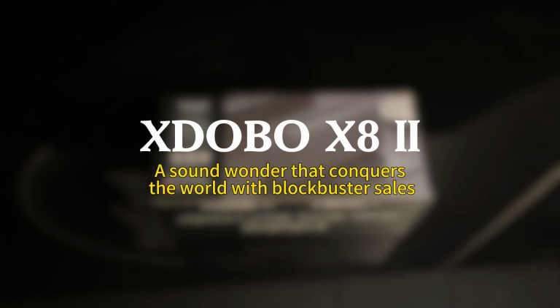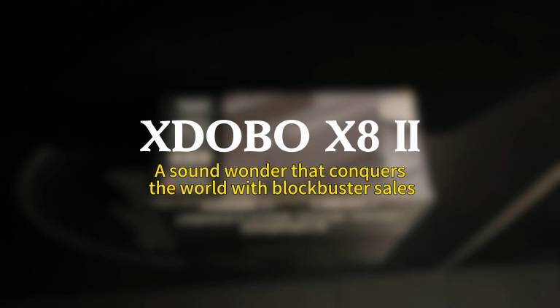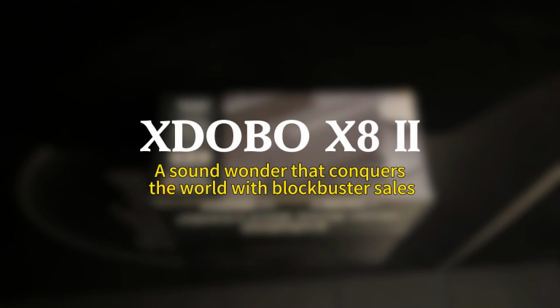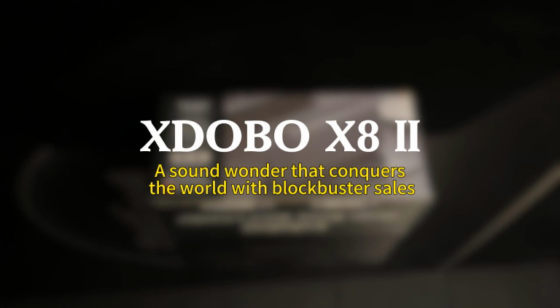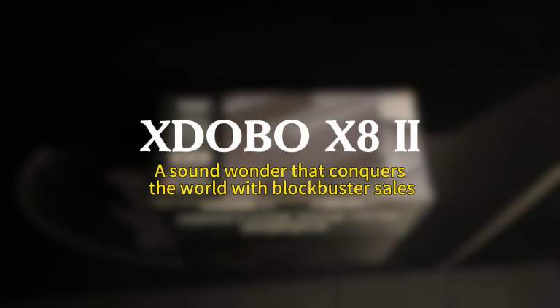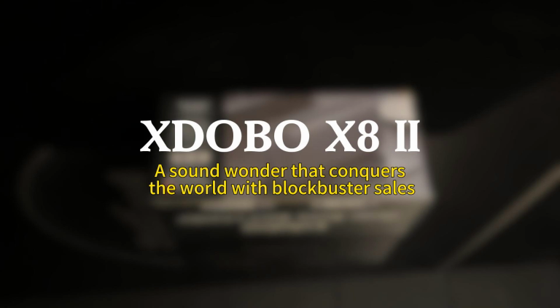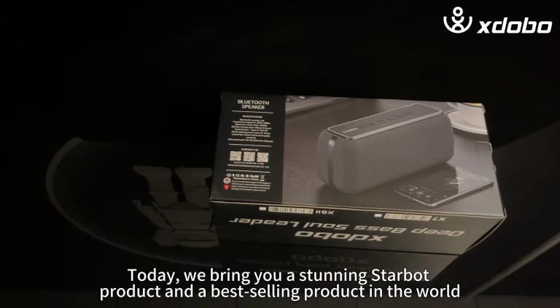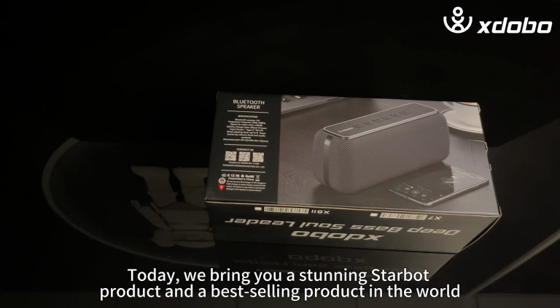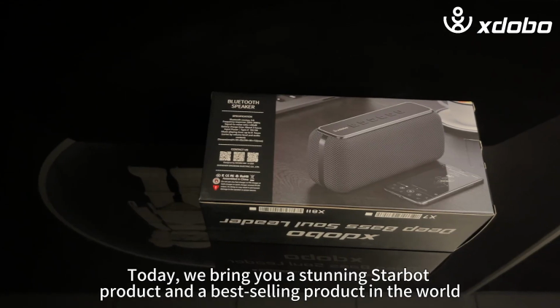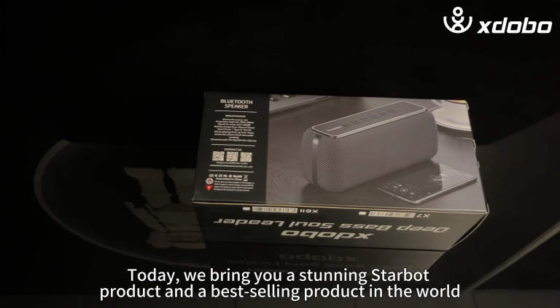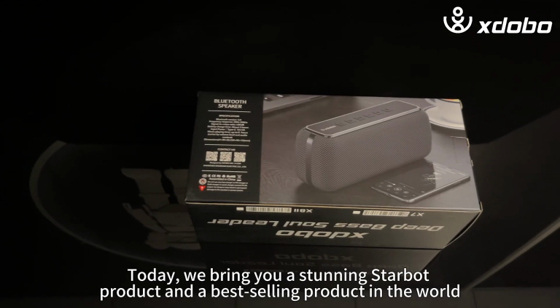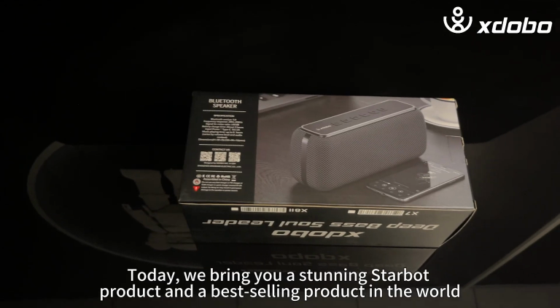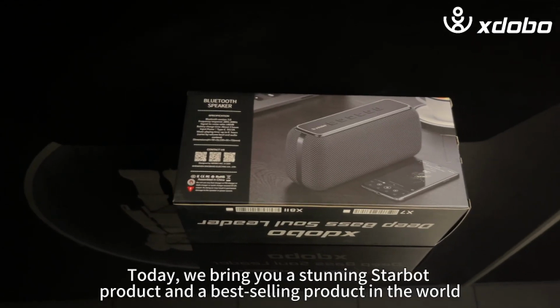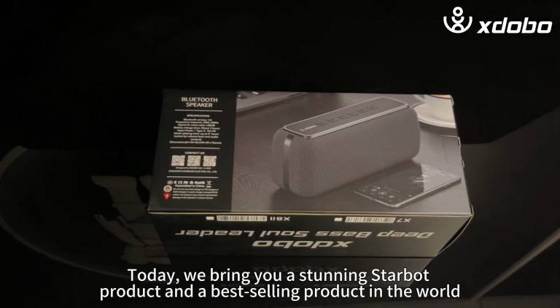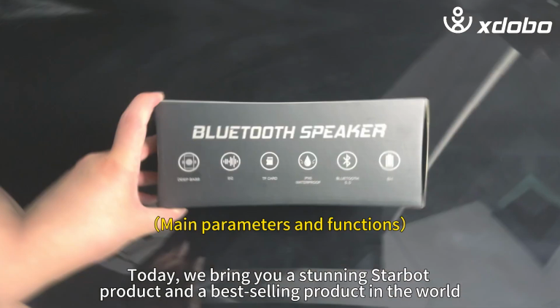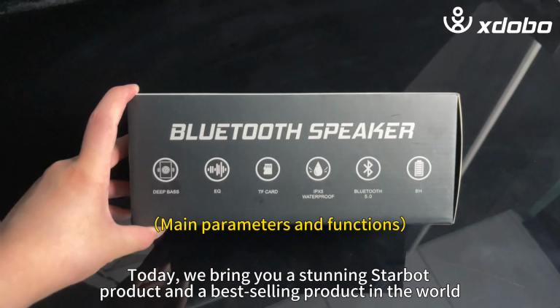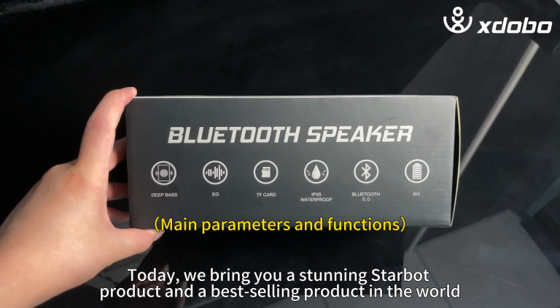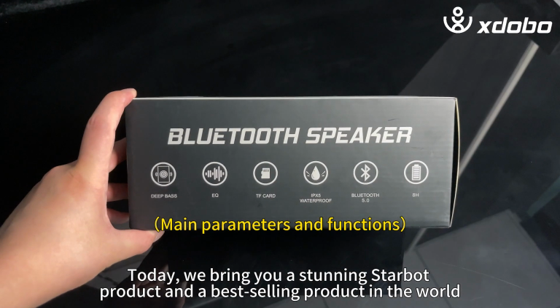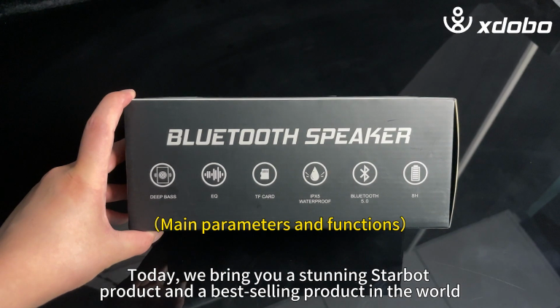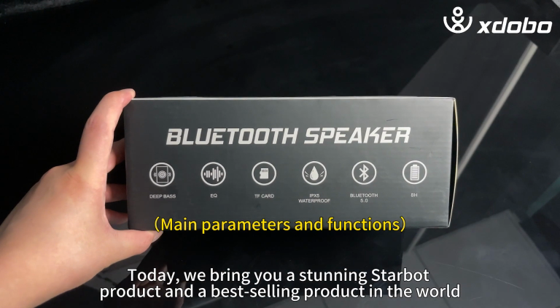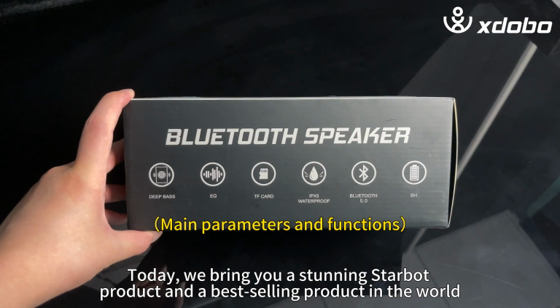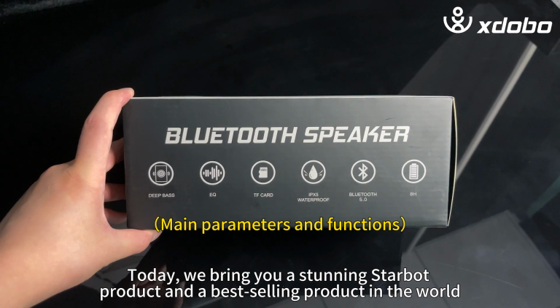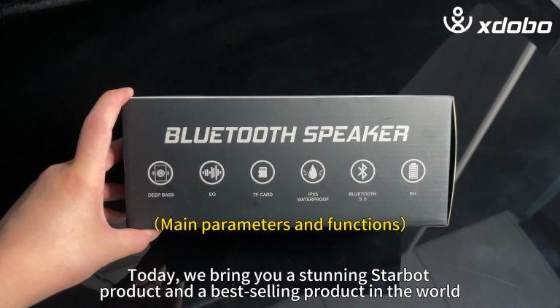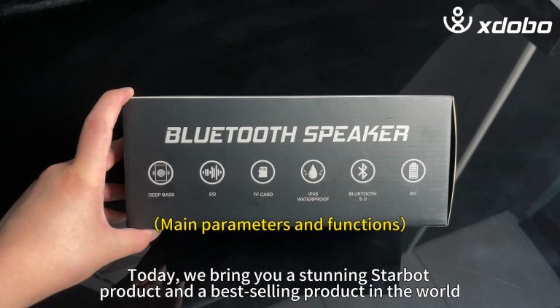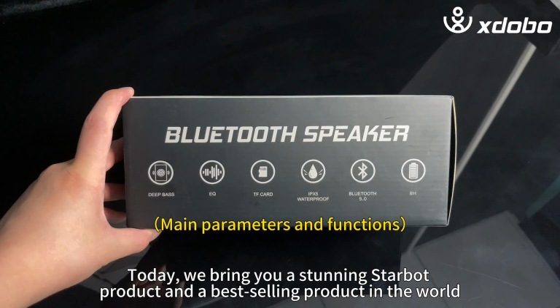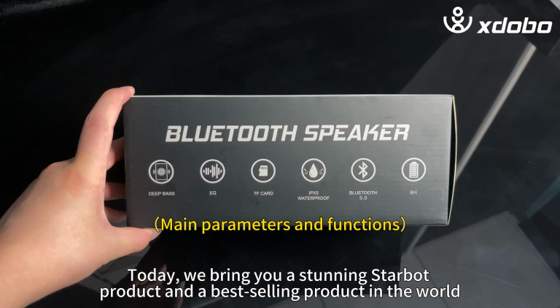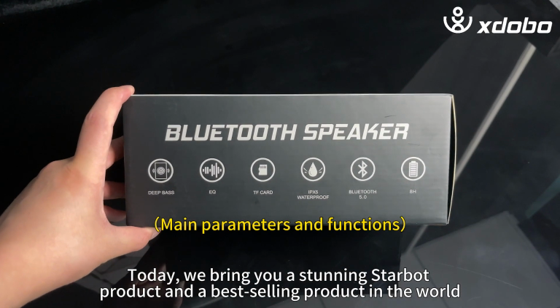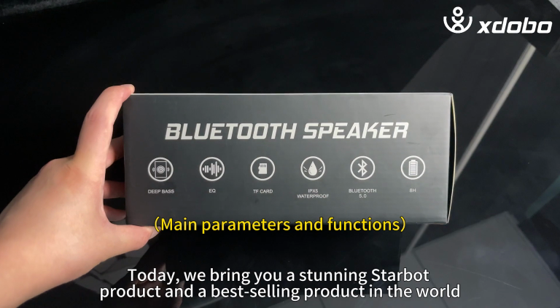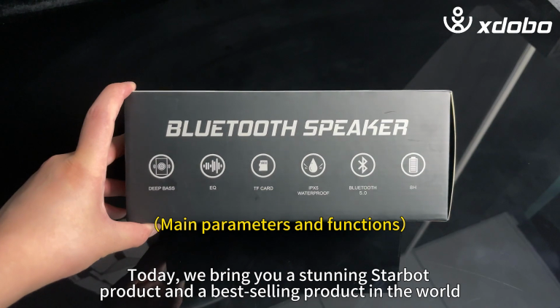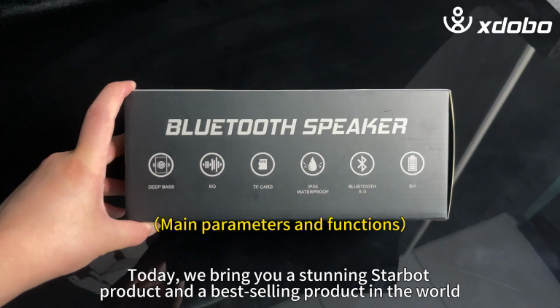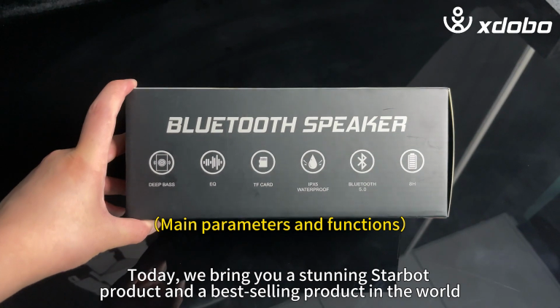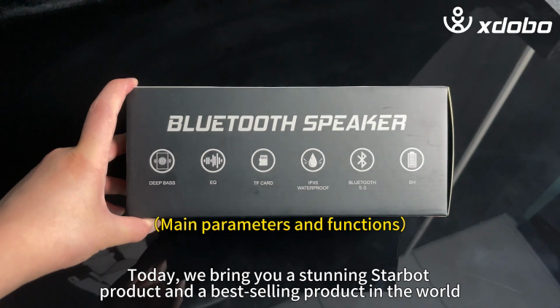Zdobo X82. Today, we bring you a stunning Starbot product and a best-selling product in the world.